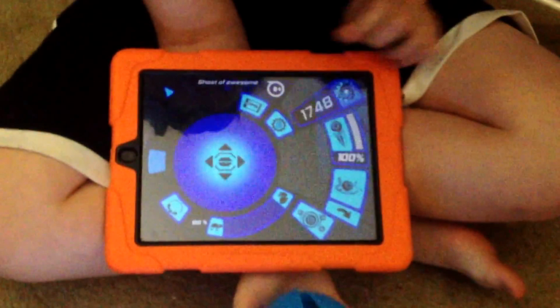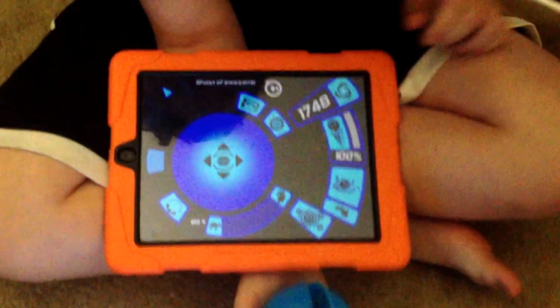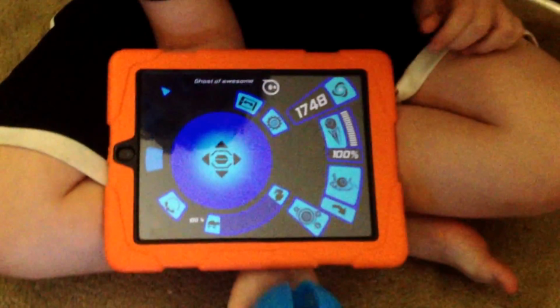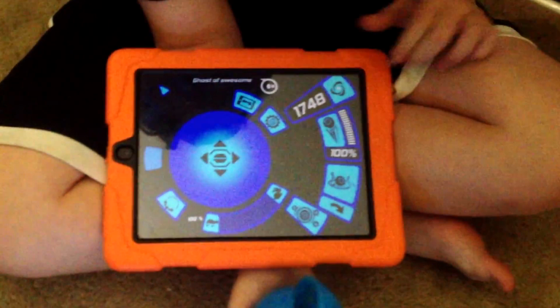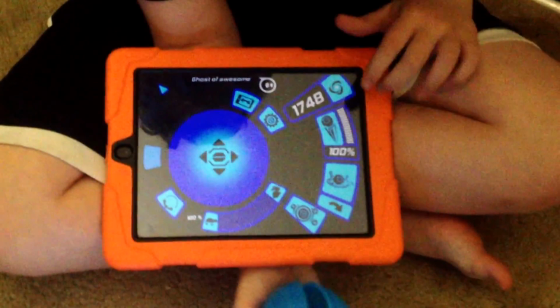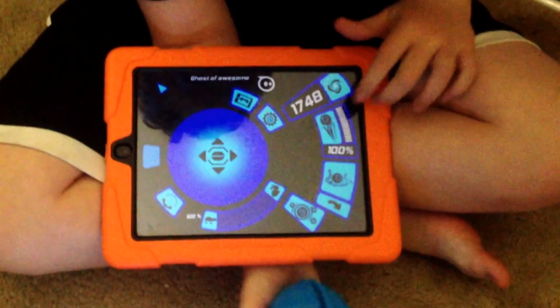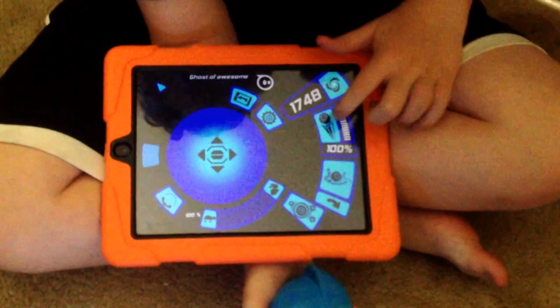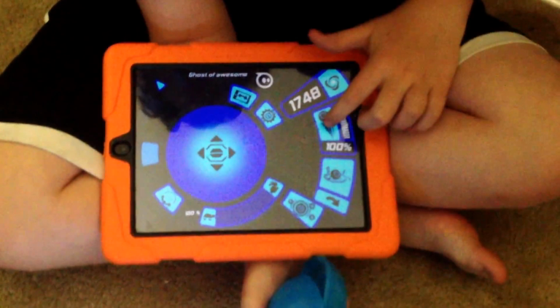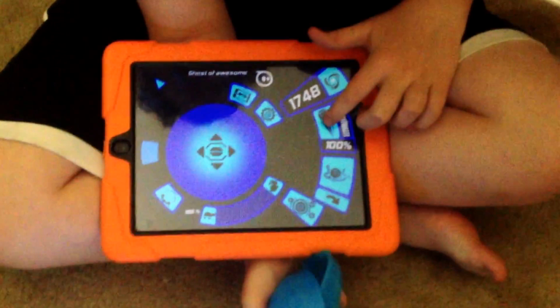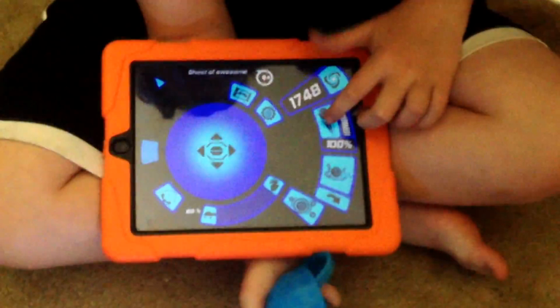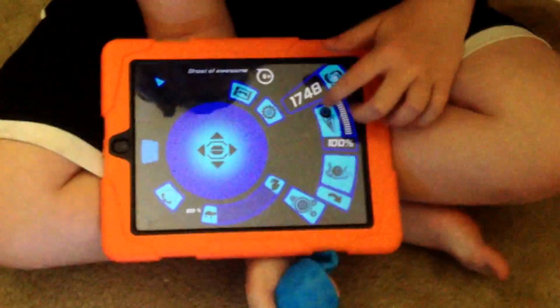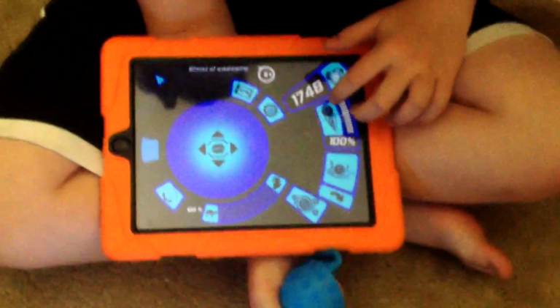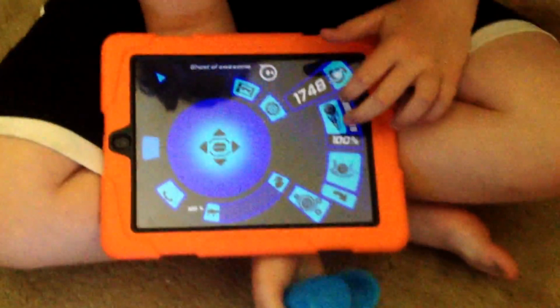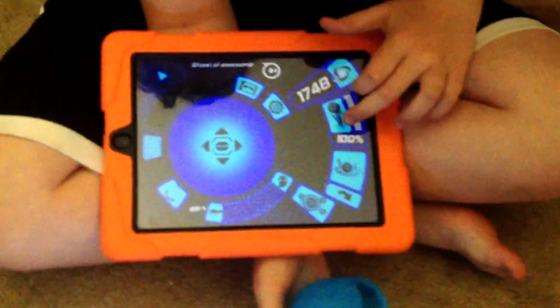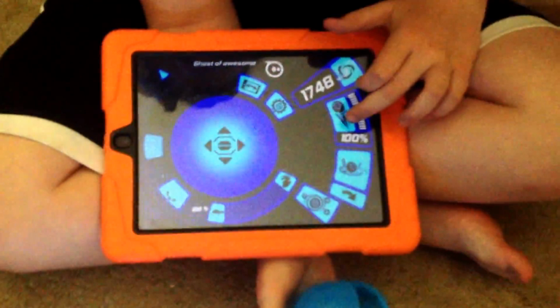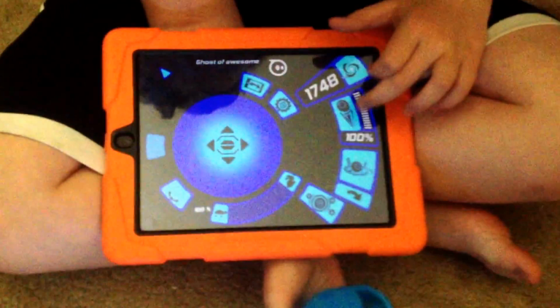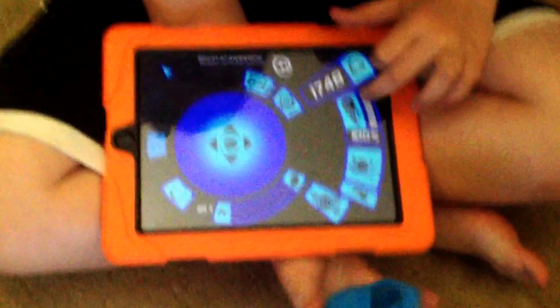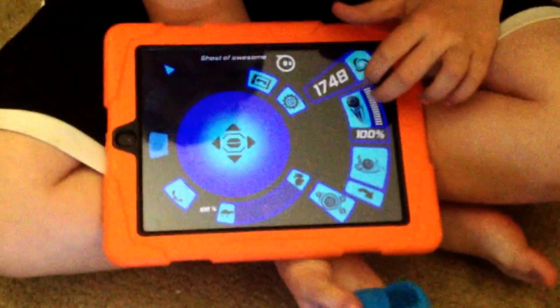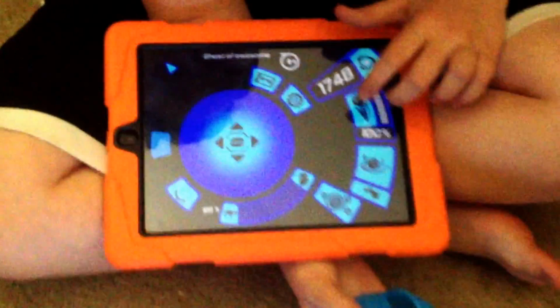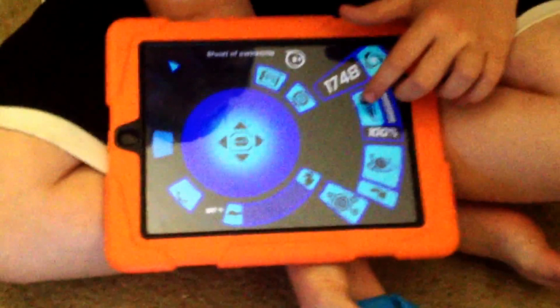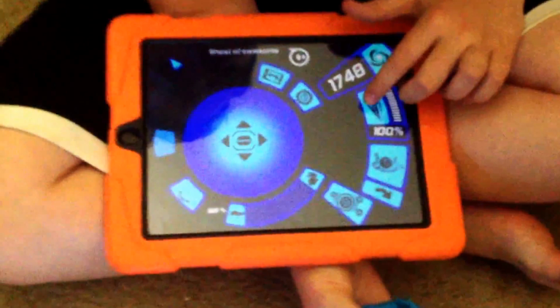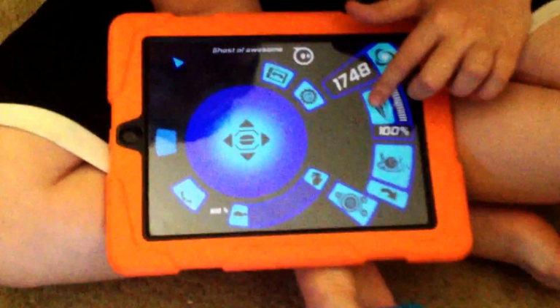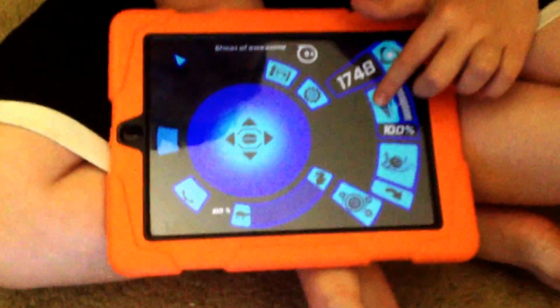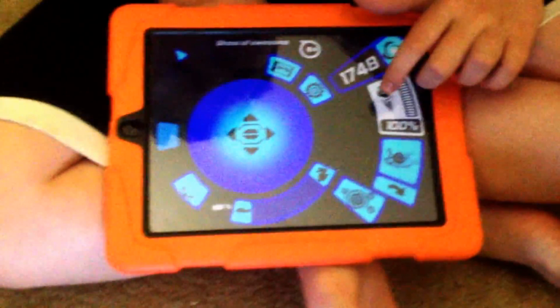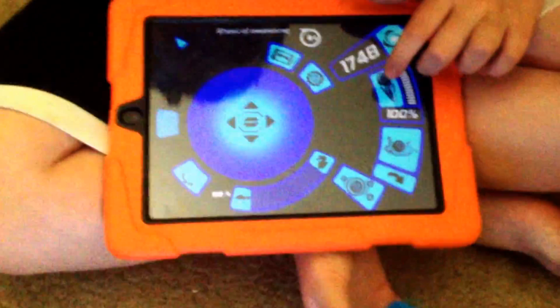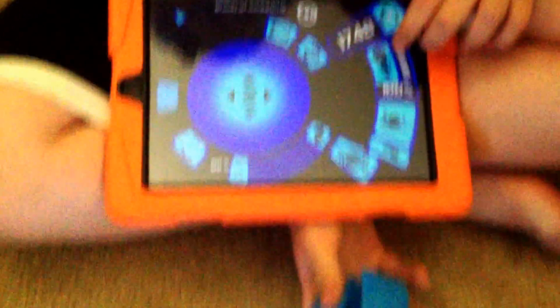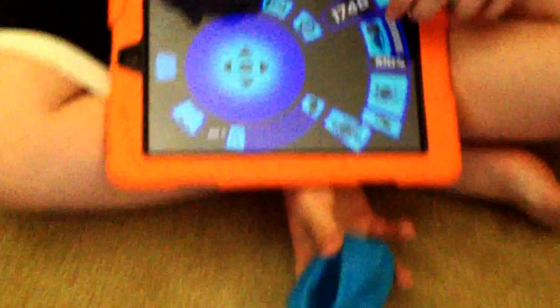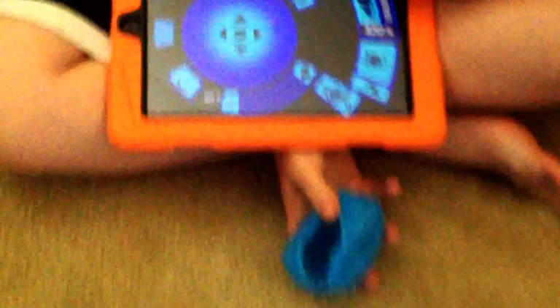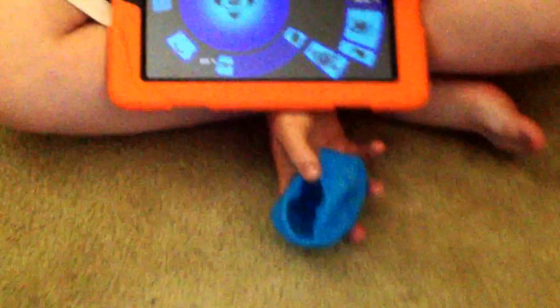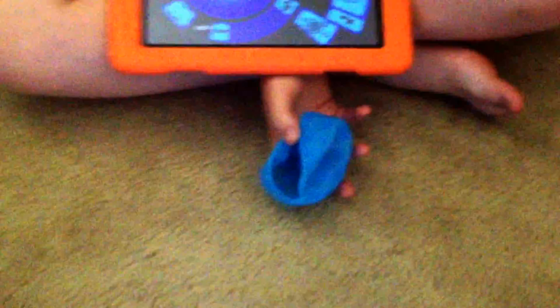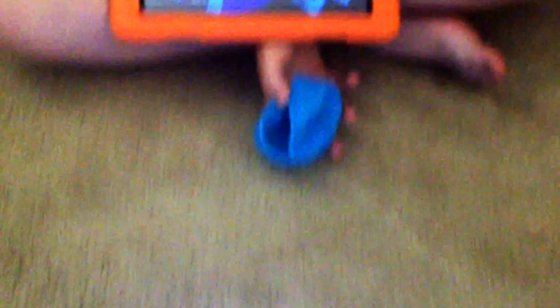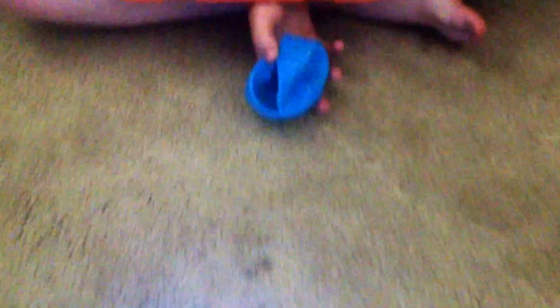When you're controlling it, if you hold it down, it goes faster.